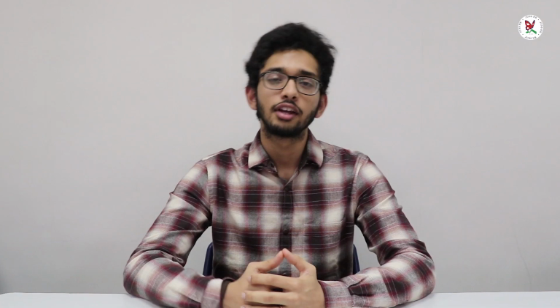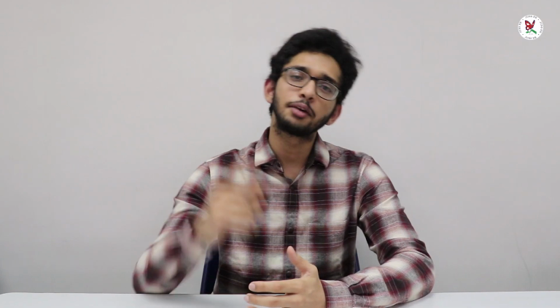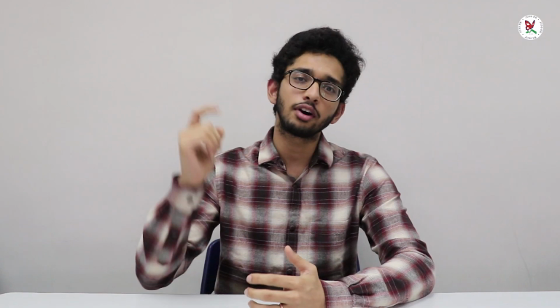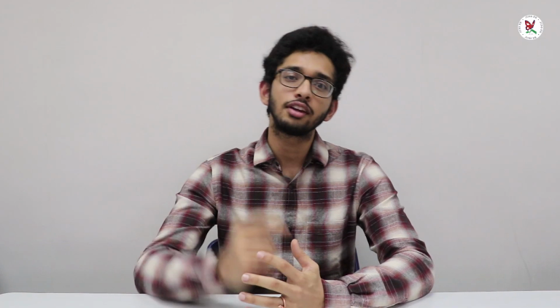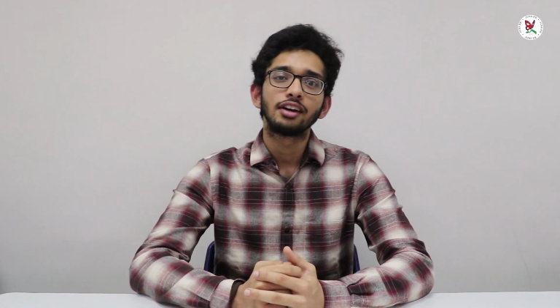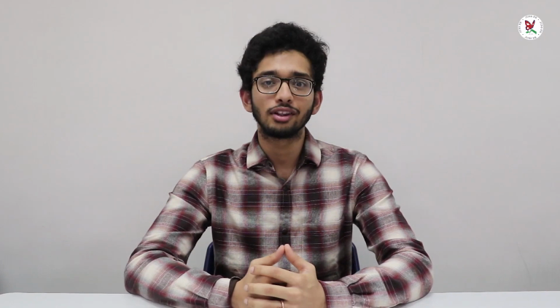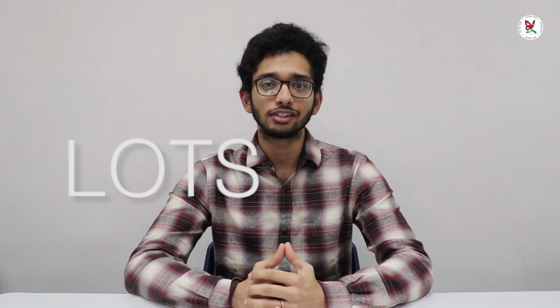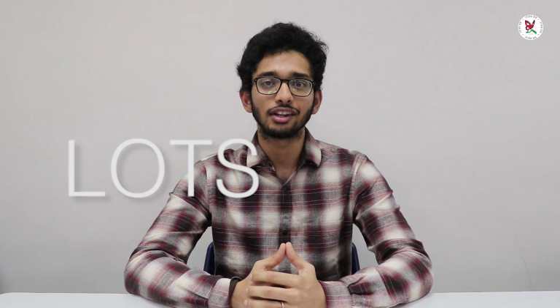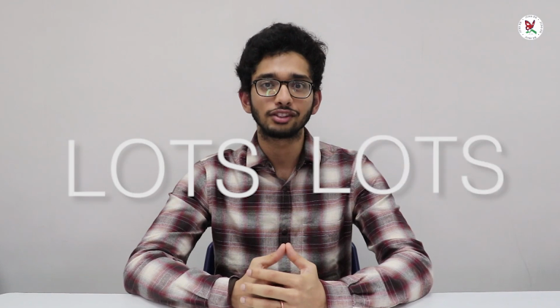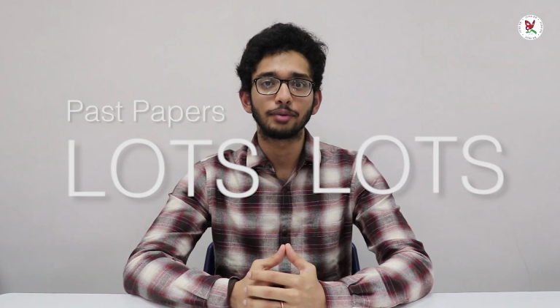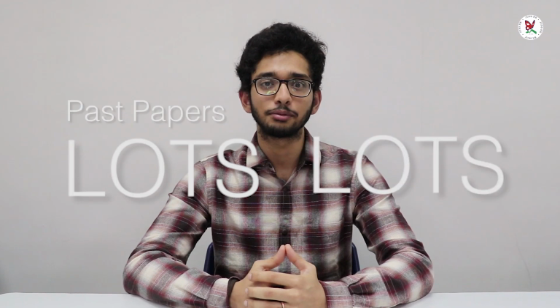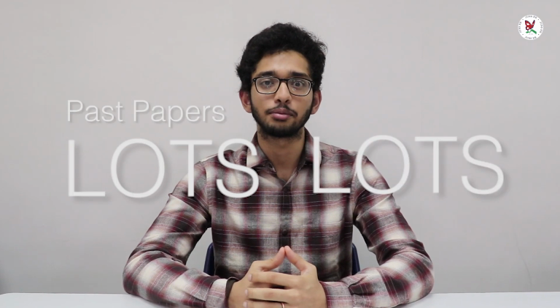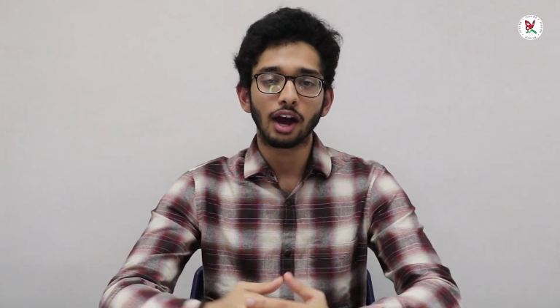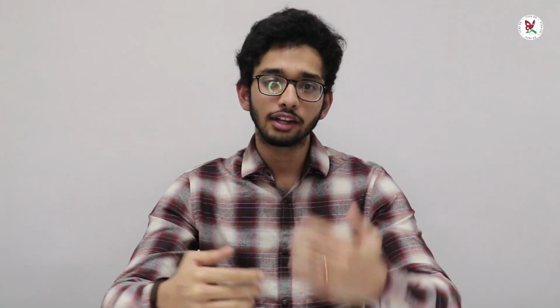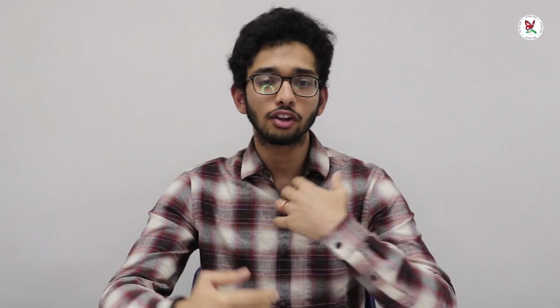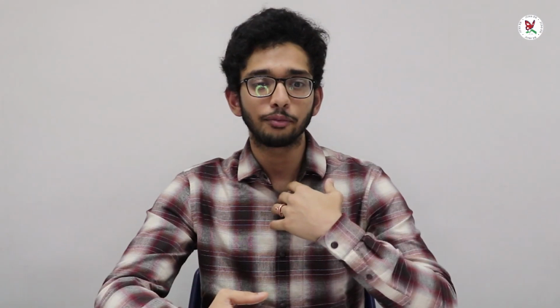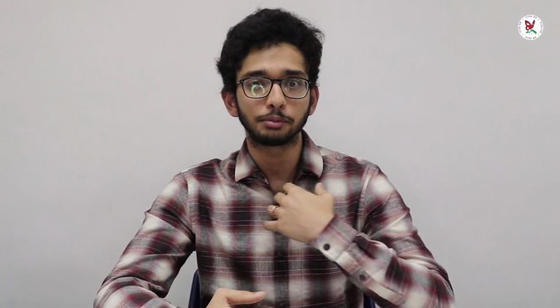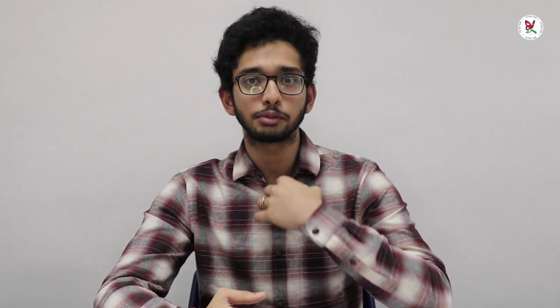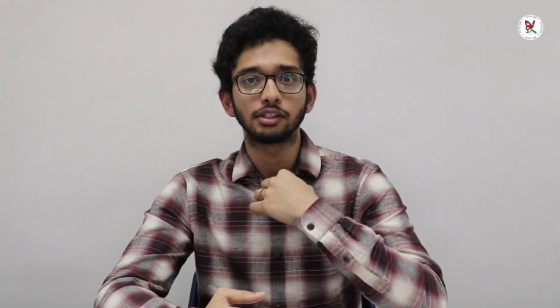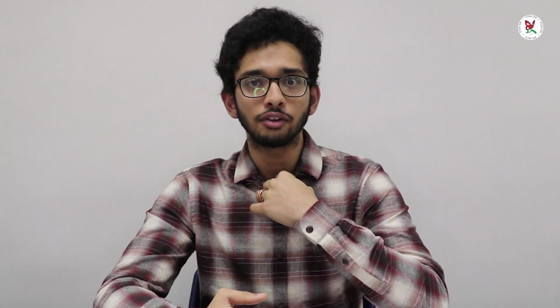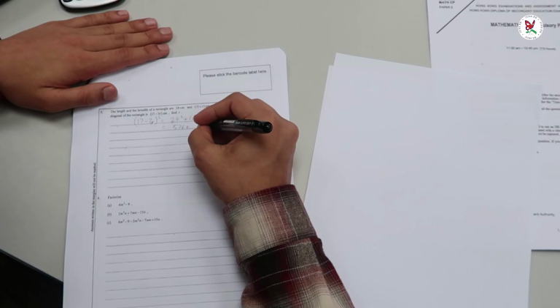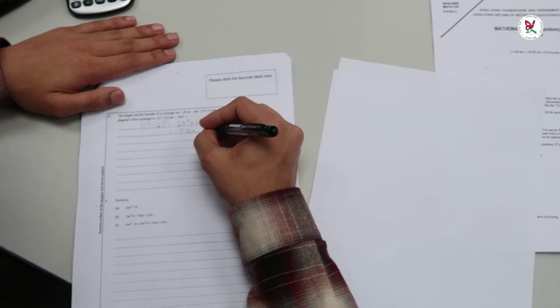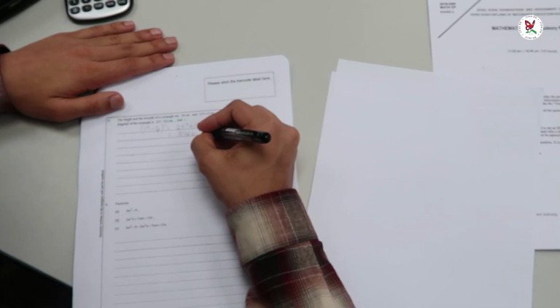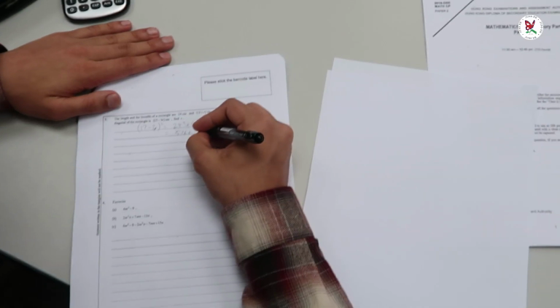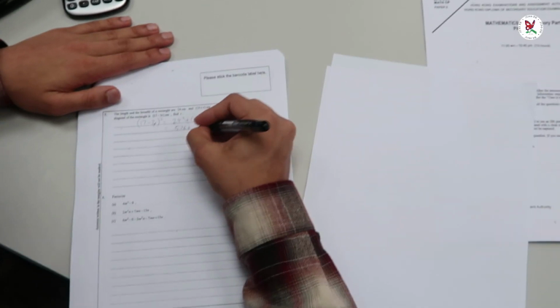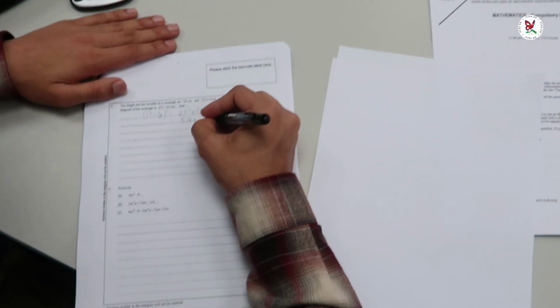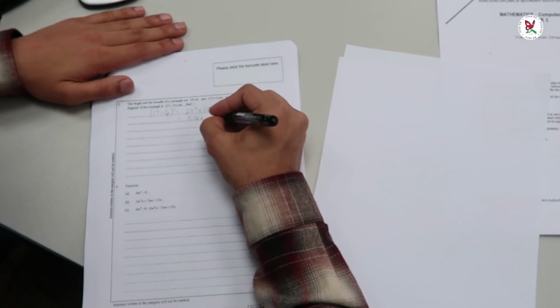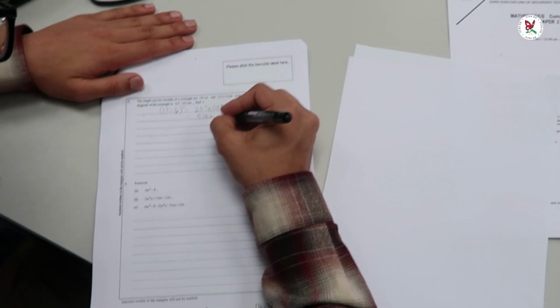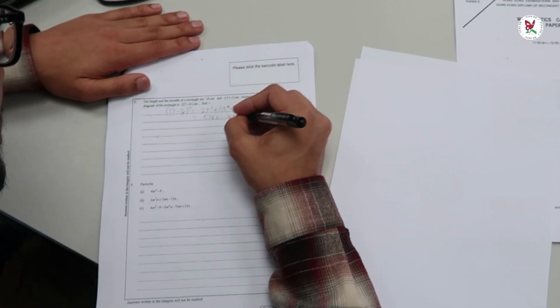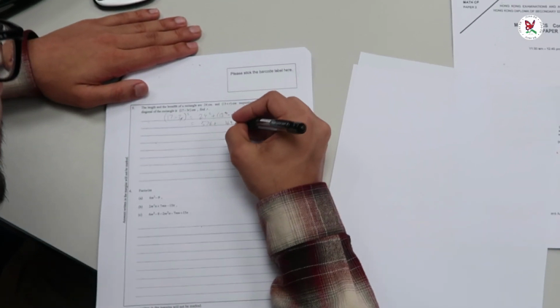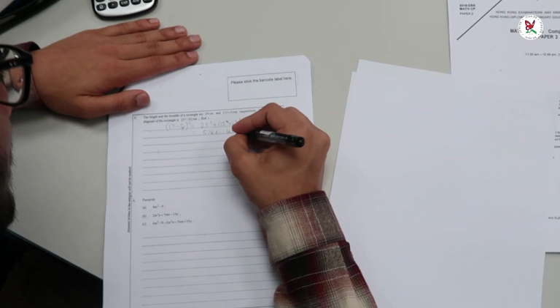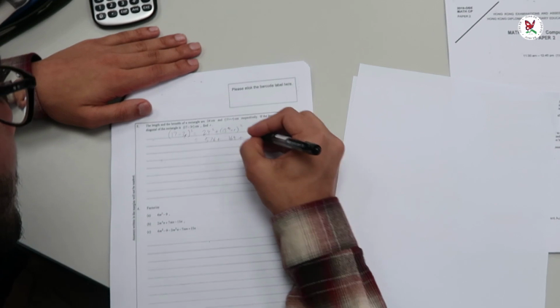Tip 1: doing lots and lots of past papers. I did a lot of past papers myself and I found them really beneficial in the long run.